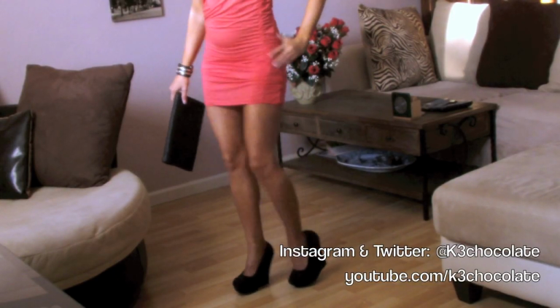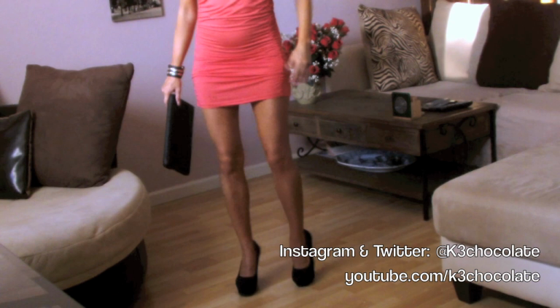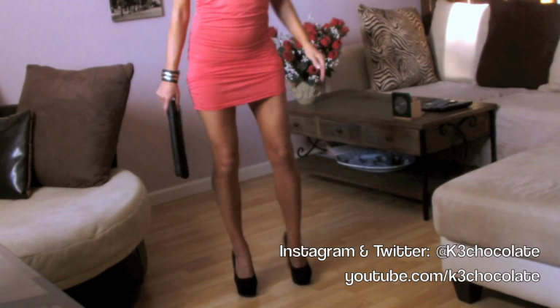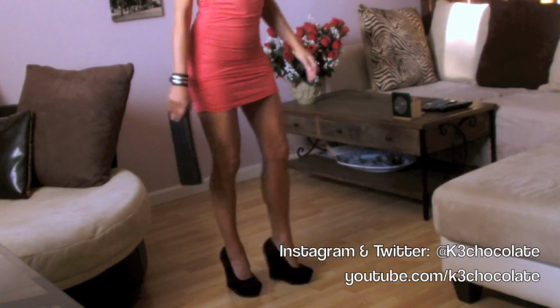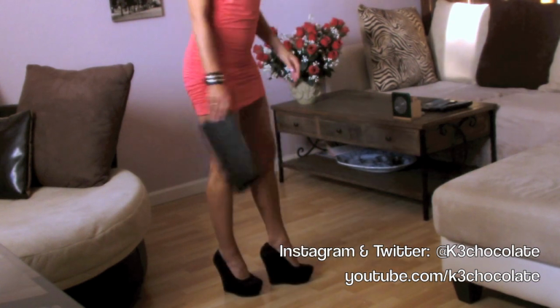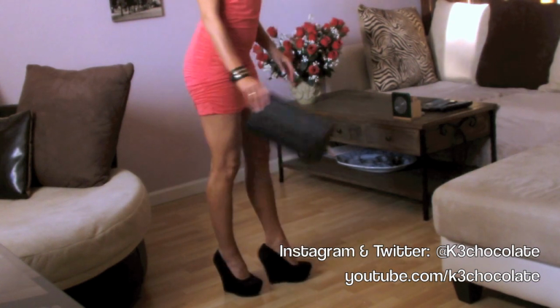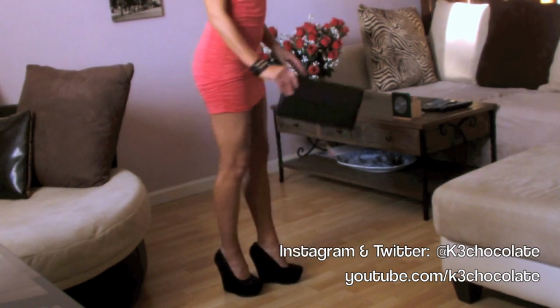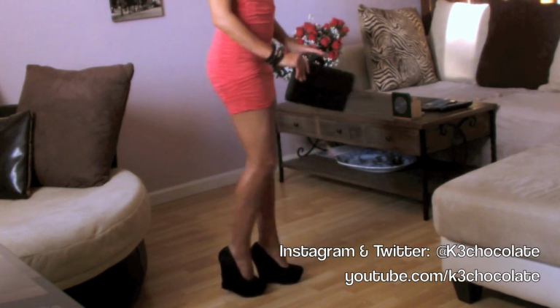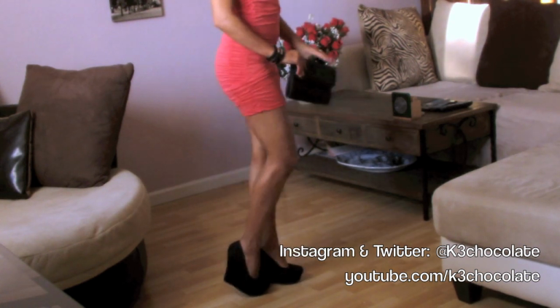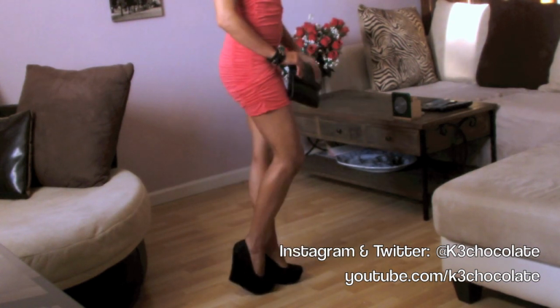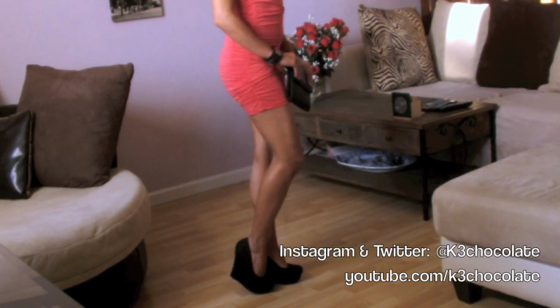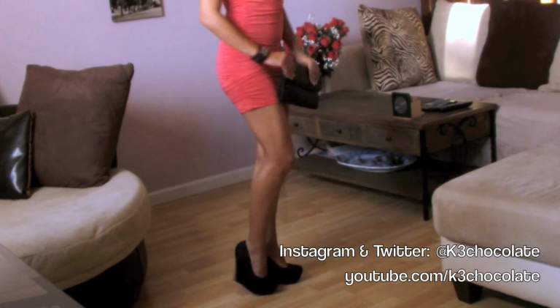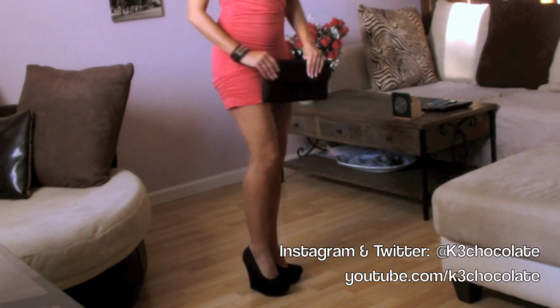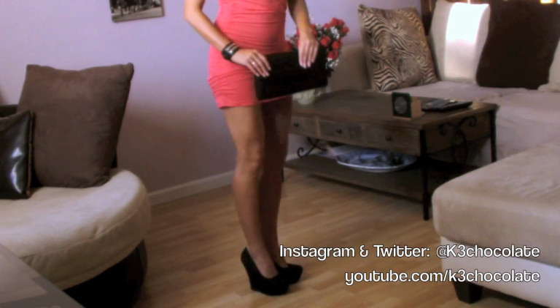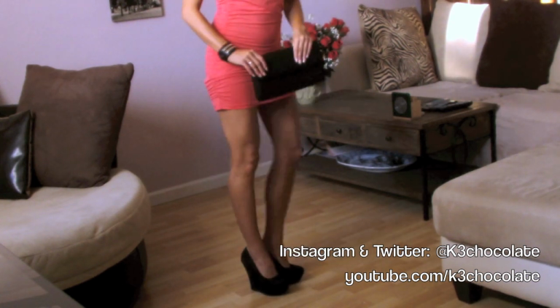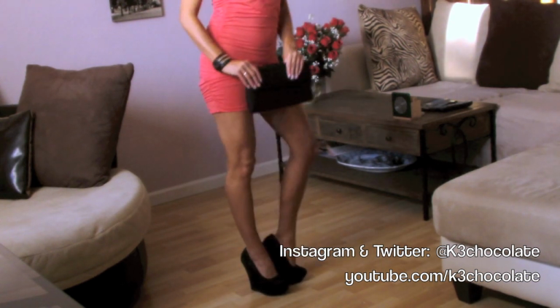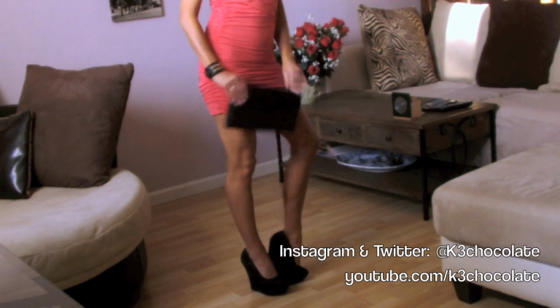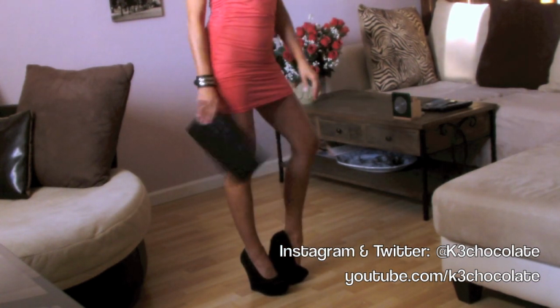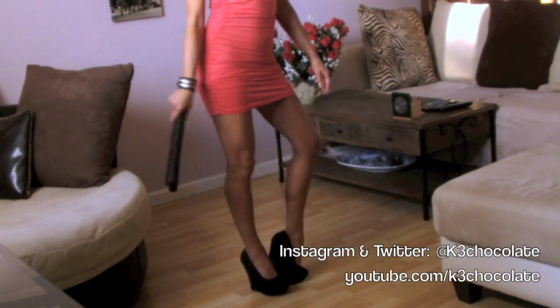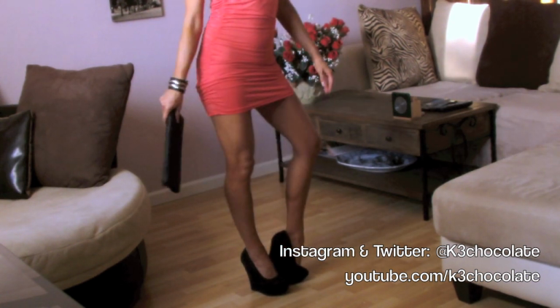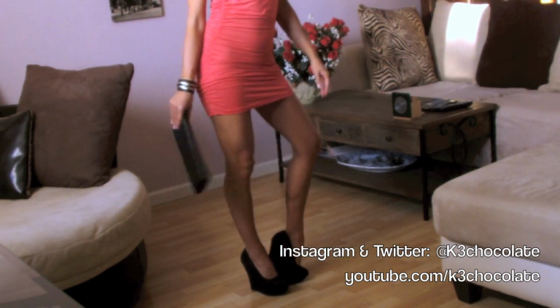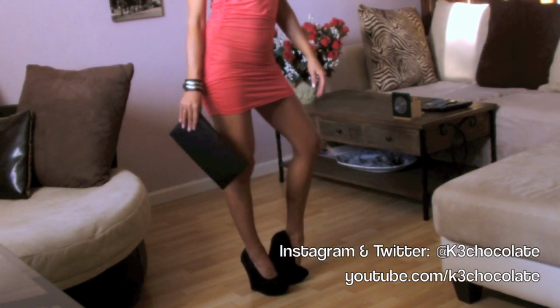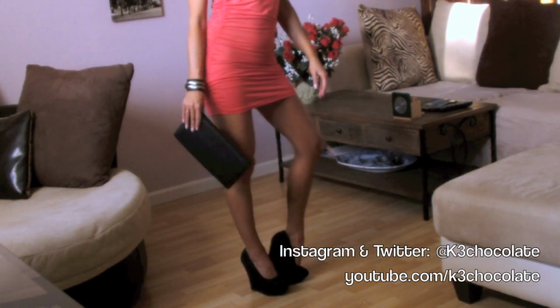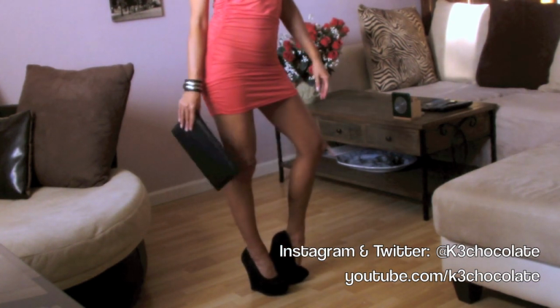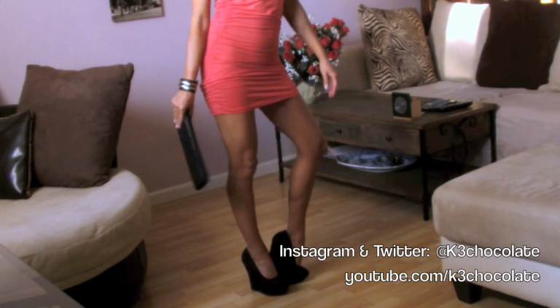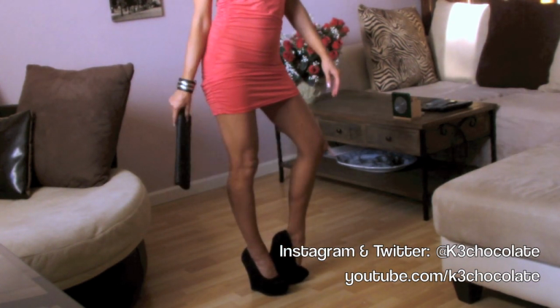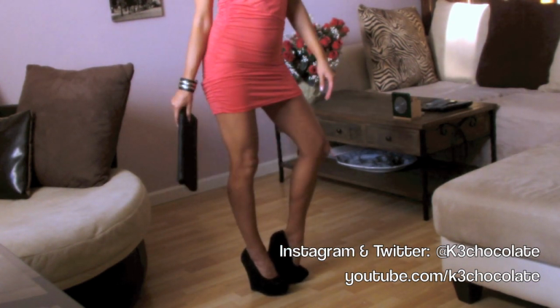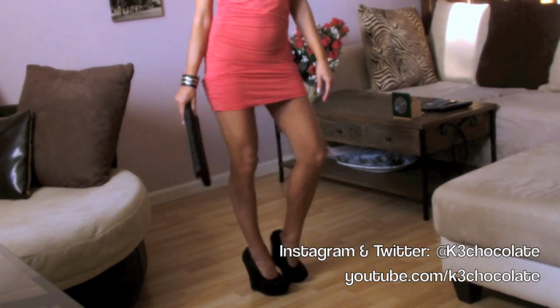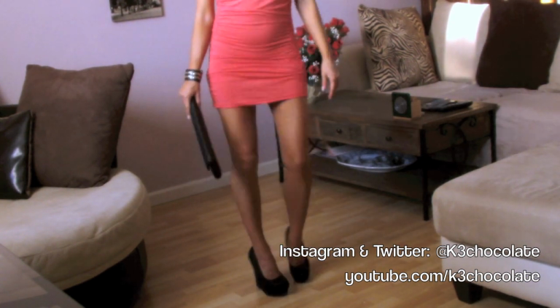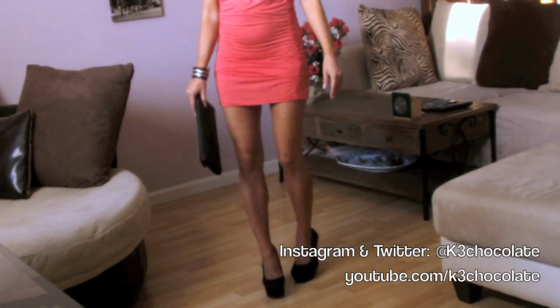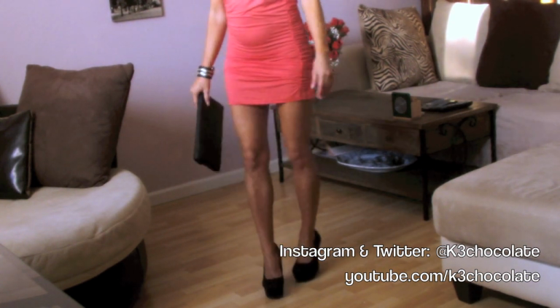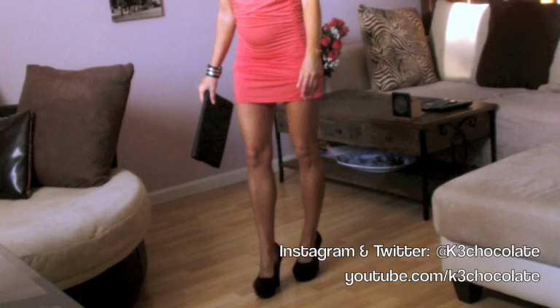Finally for my shoes, I opted for these black wedges by the brand Delicious that I got on eBay.